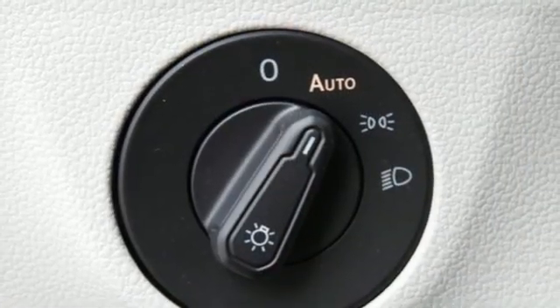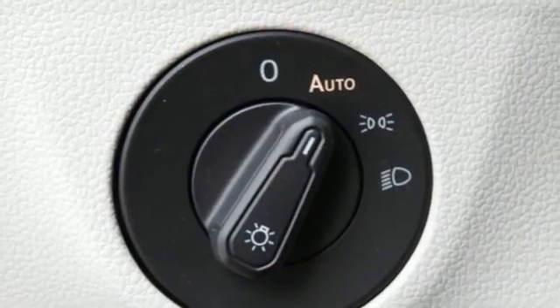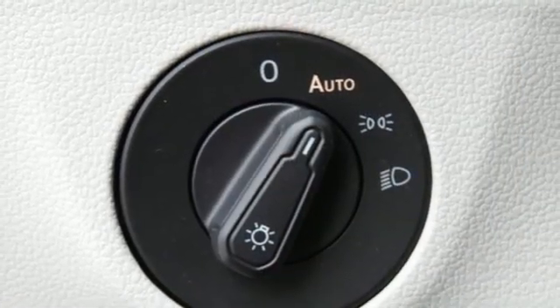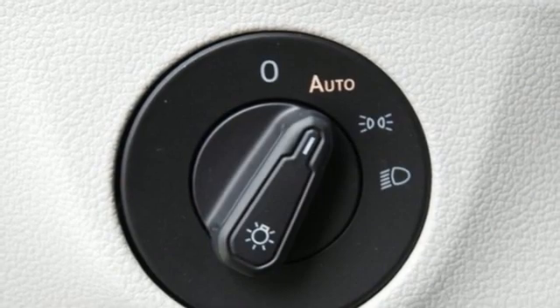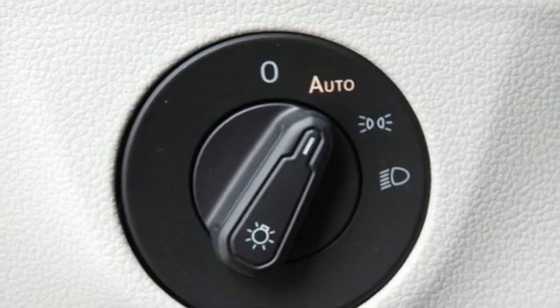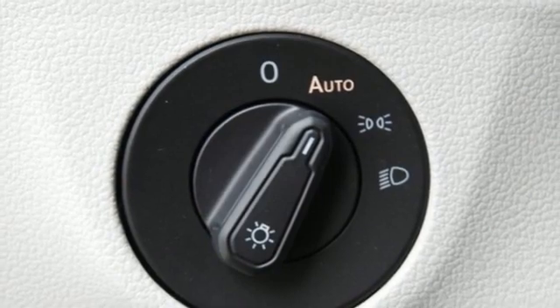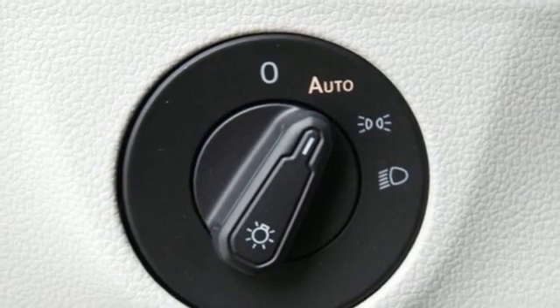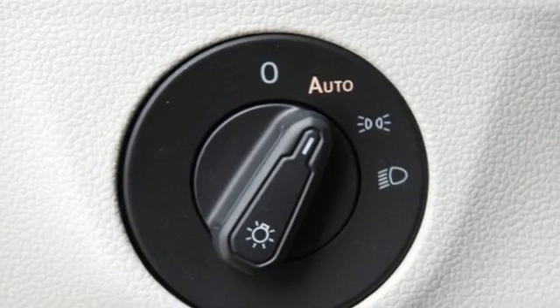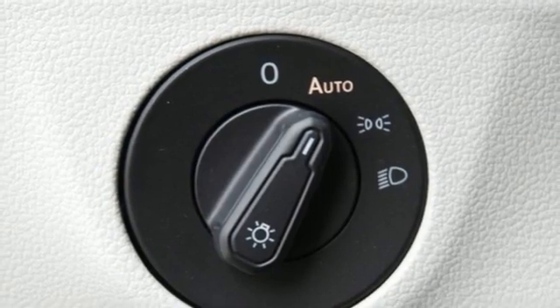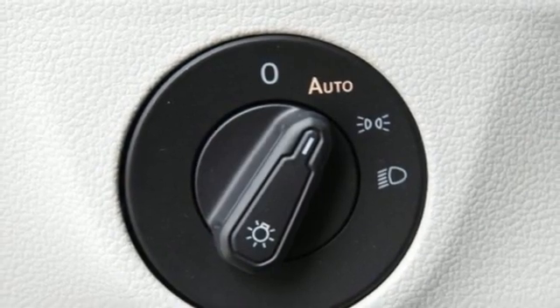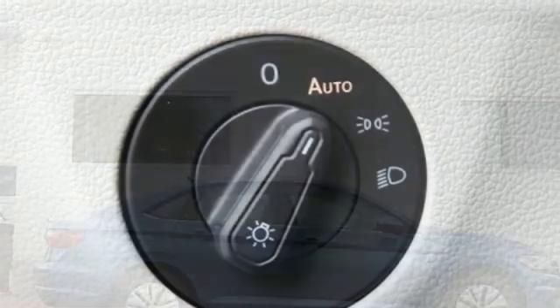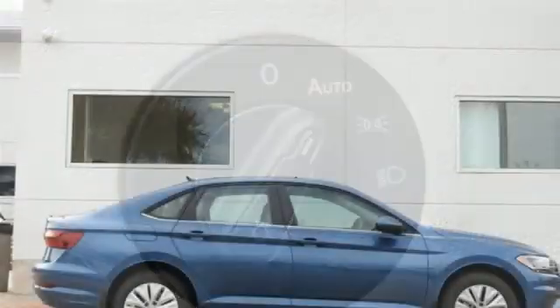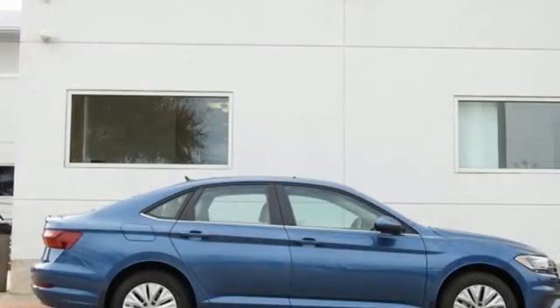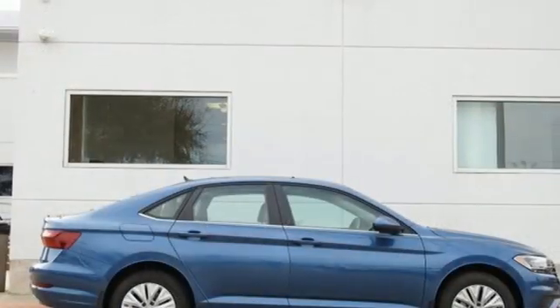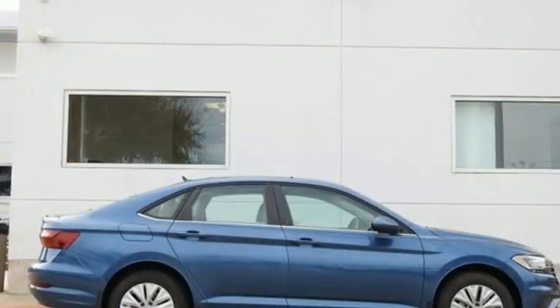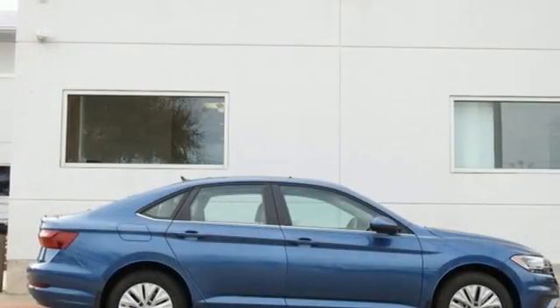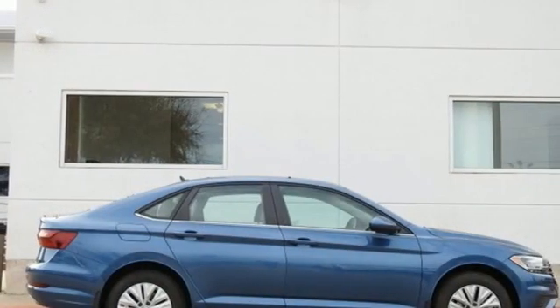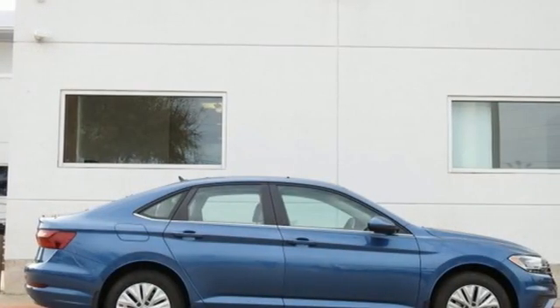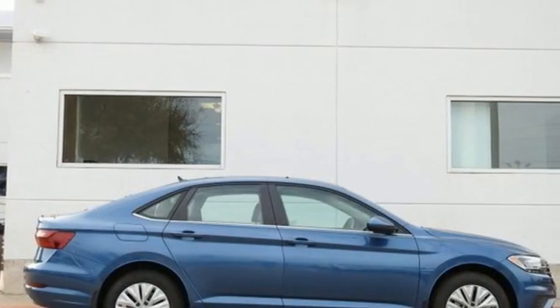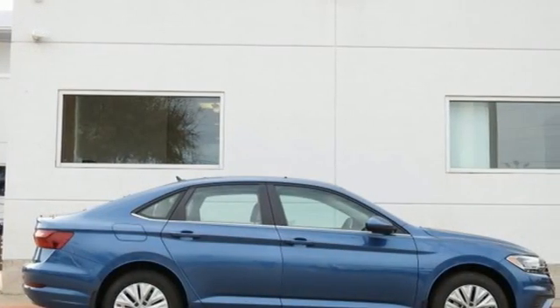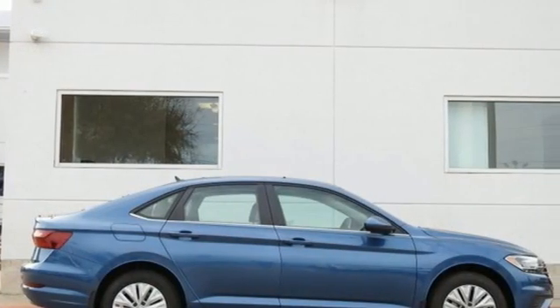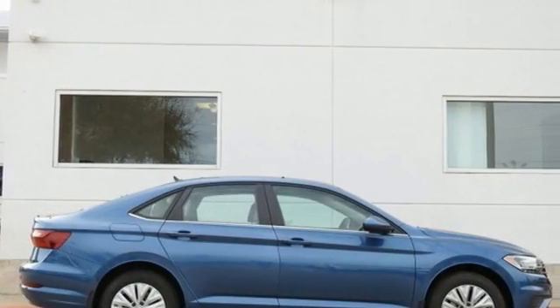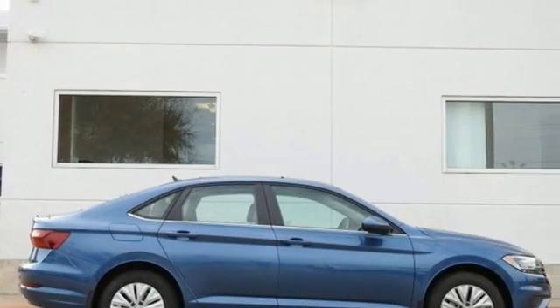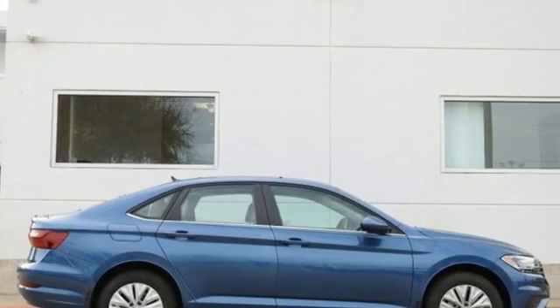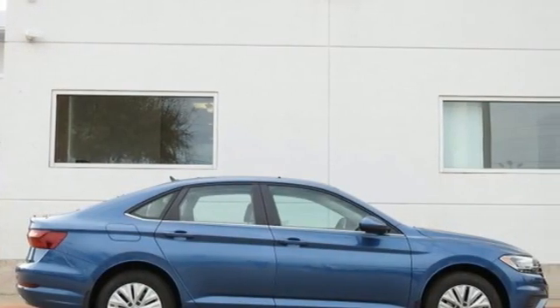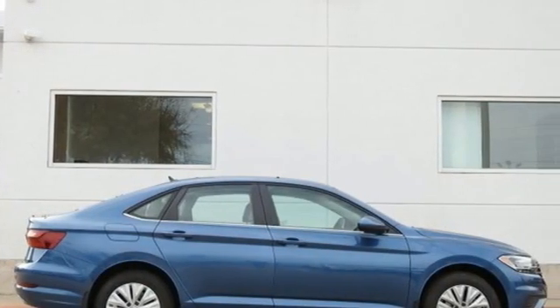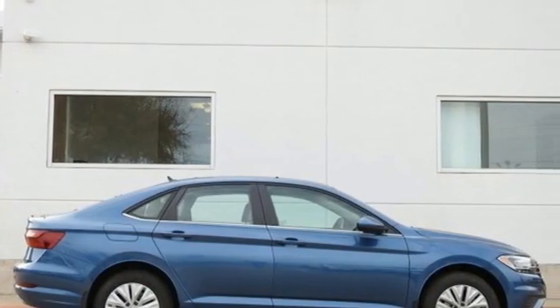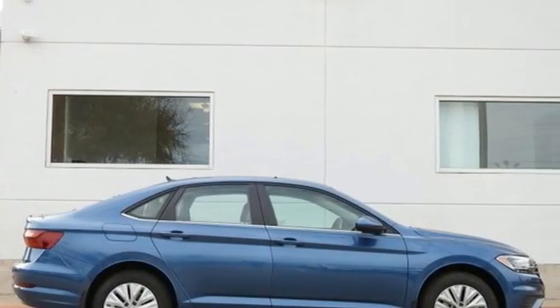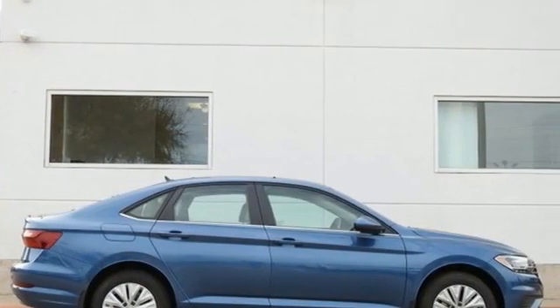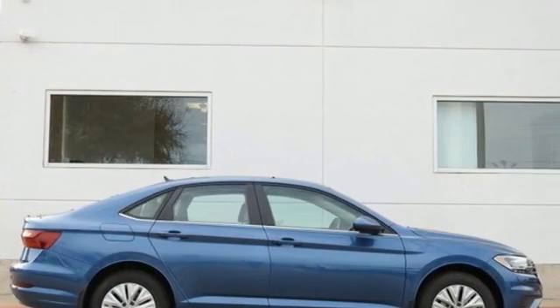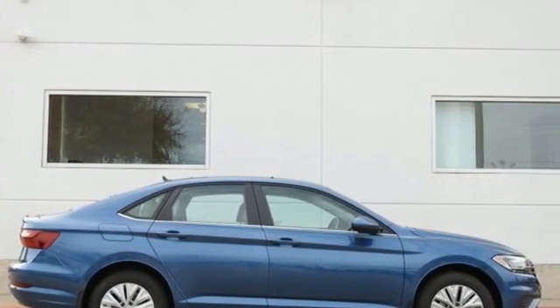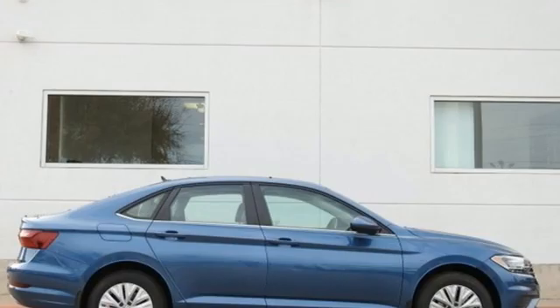Volkswagen, where safety and performance comes standard. Stop in for a test drive and make it yours today.